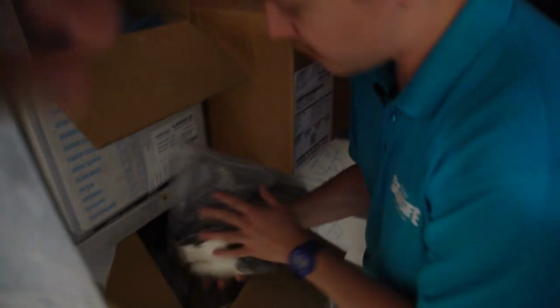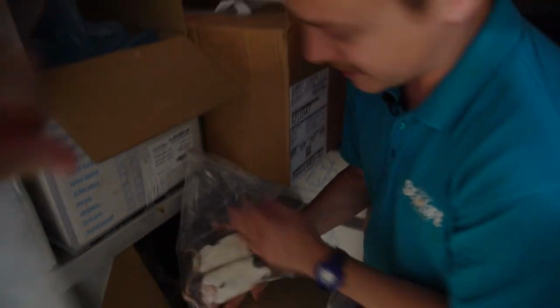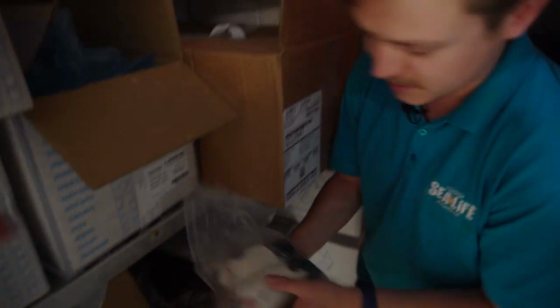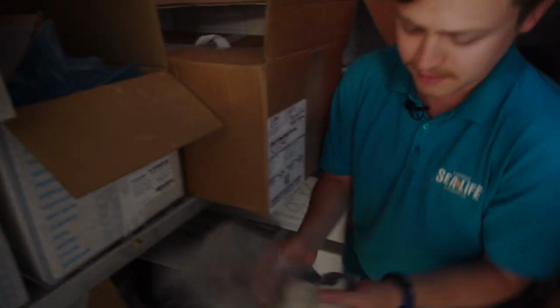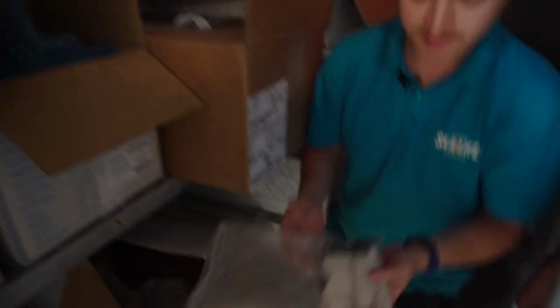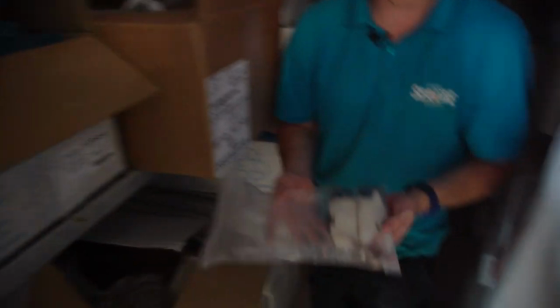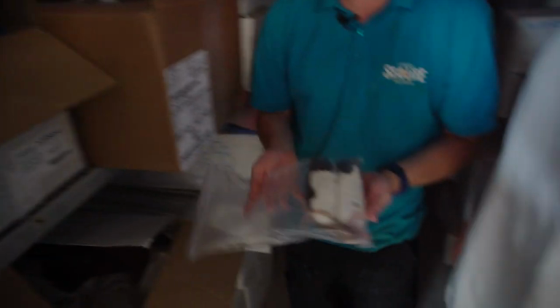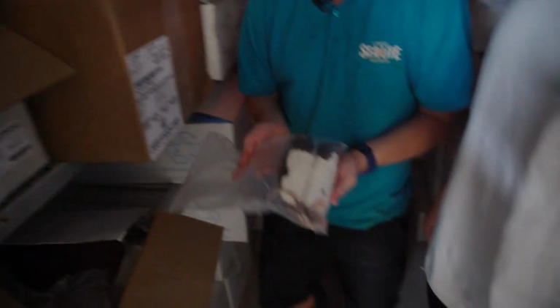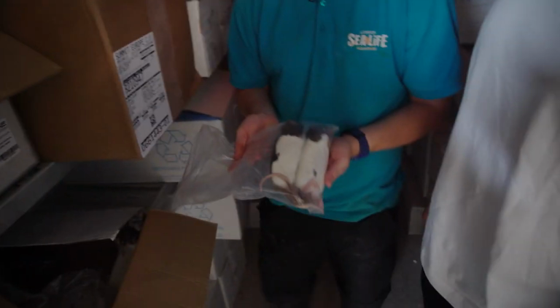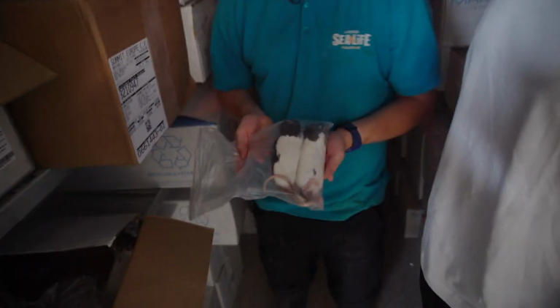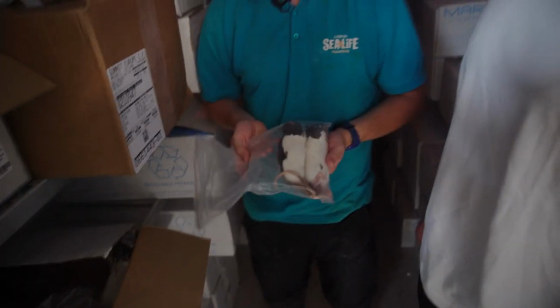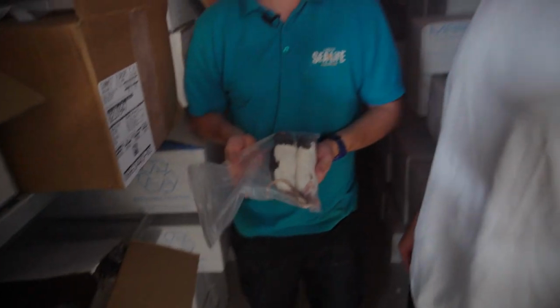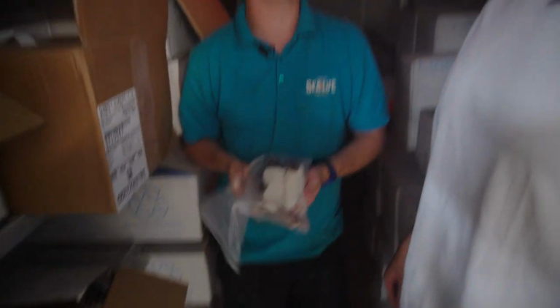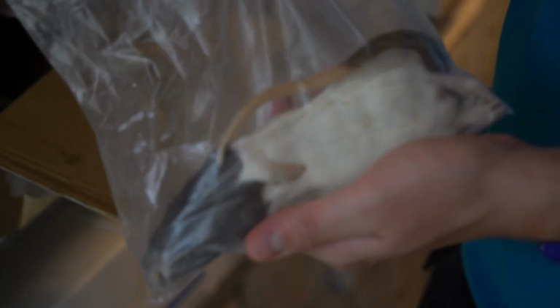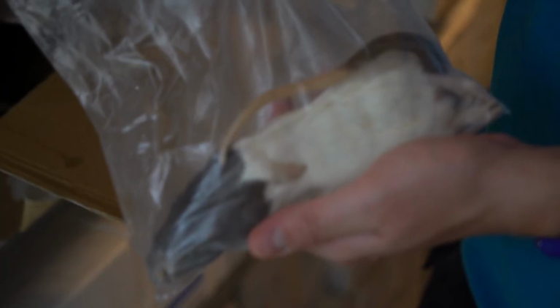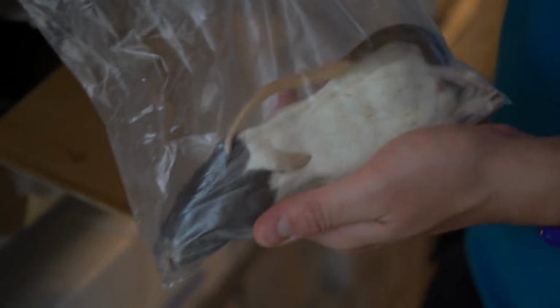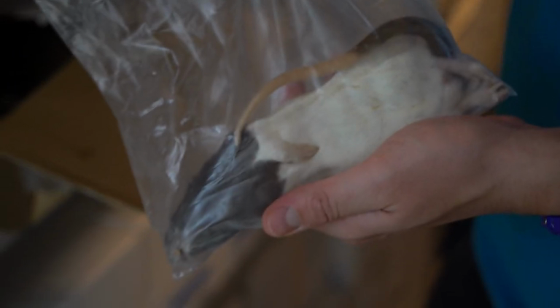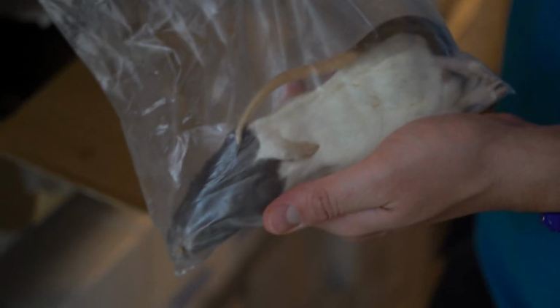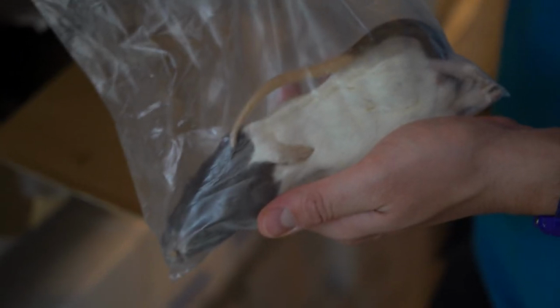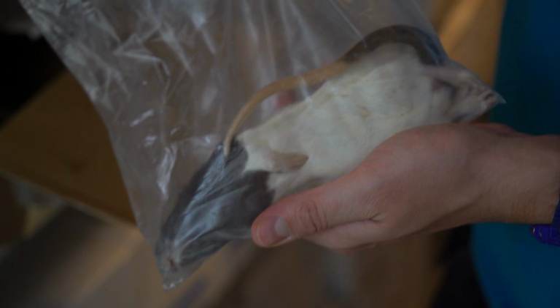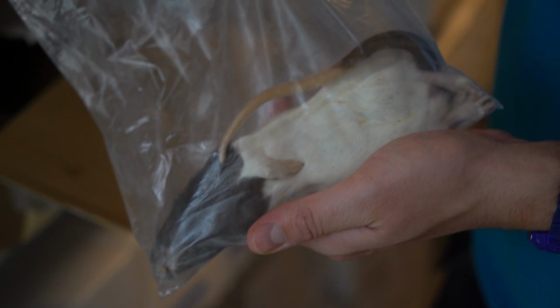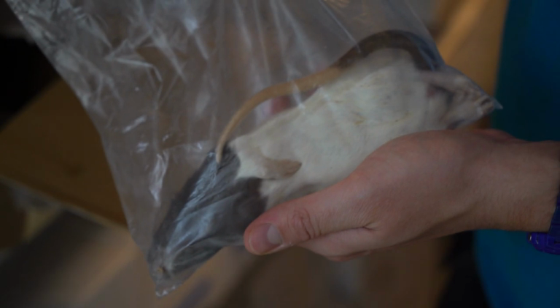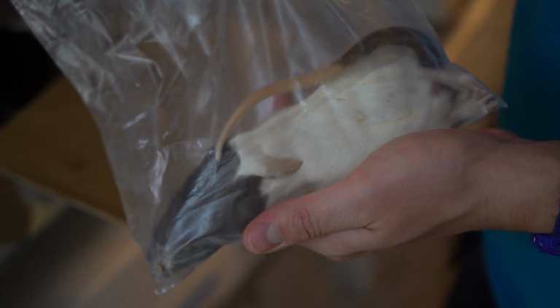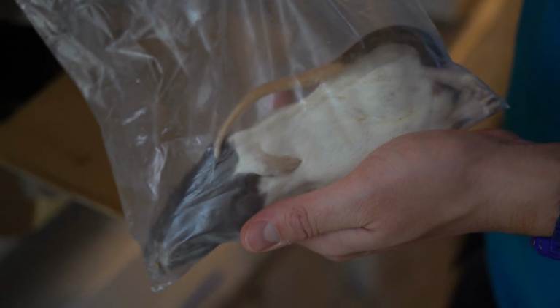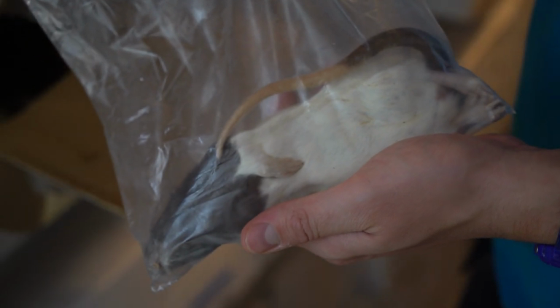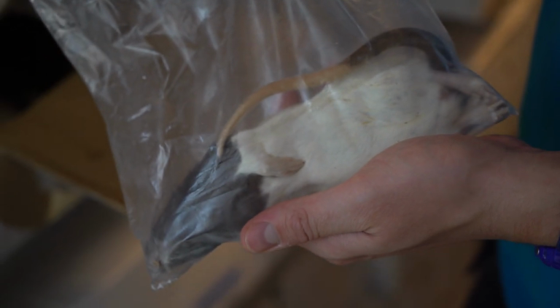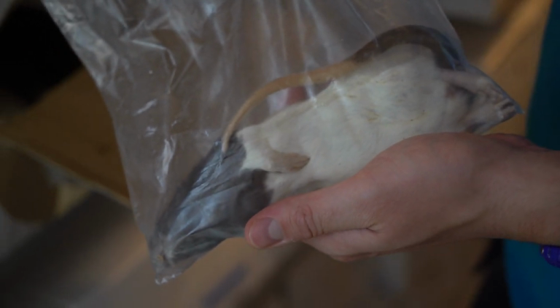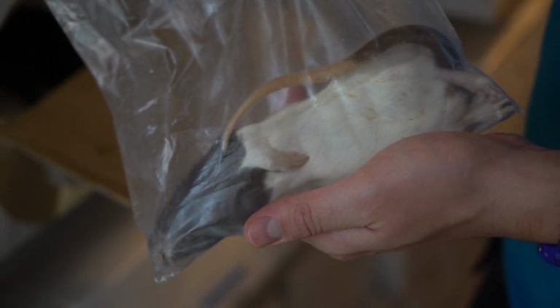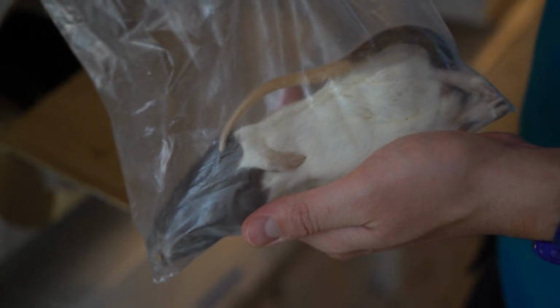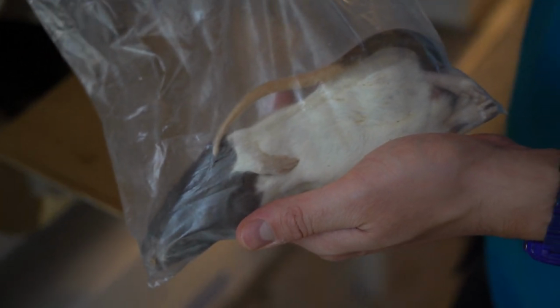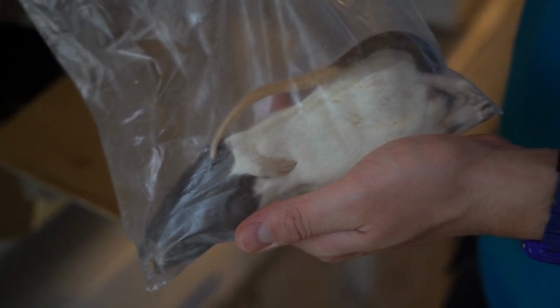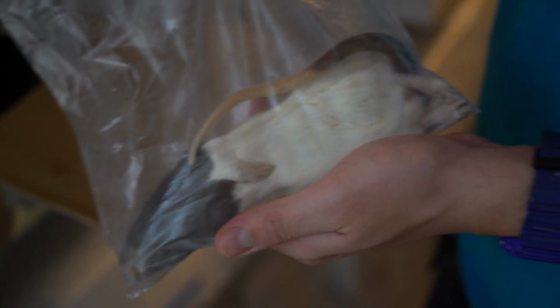Rats! Rats for our crocodile. Our crocodile absolutely loves these. Wow.